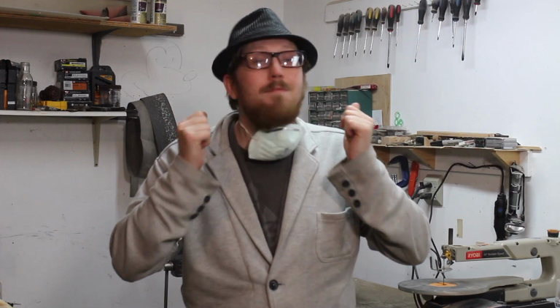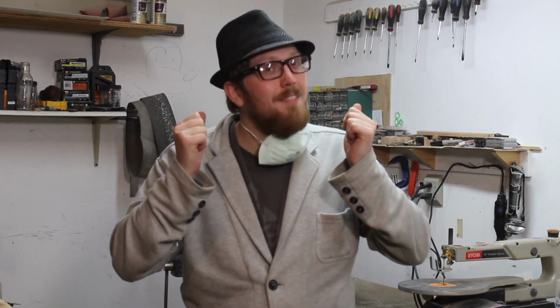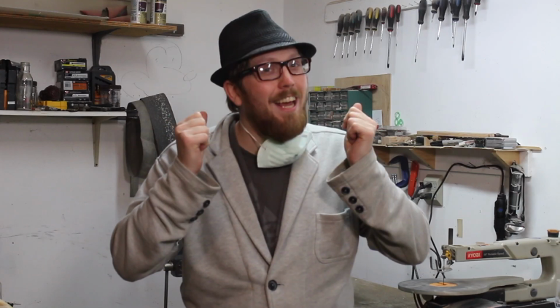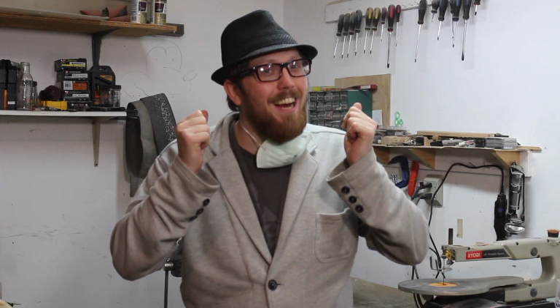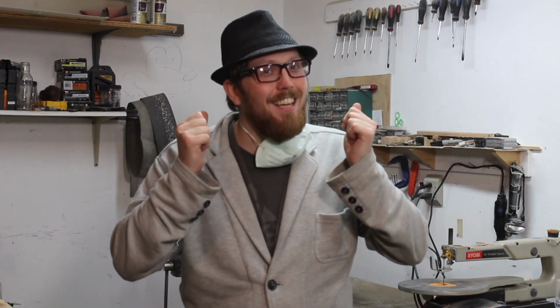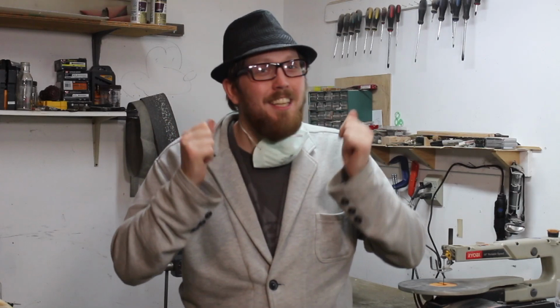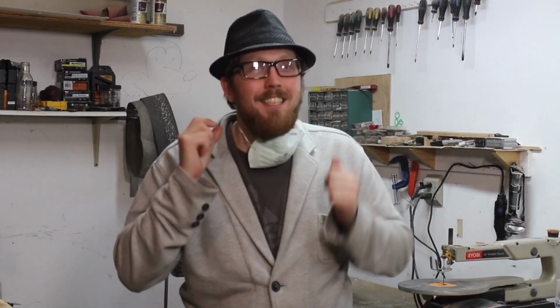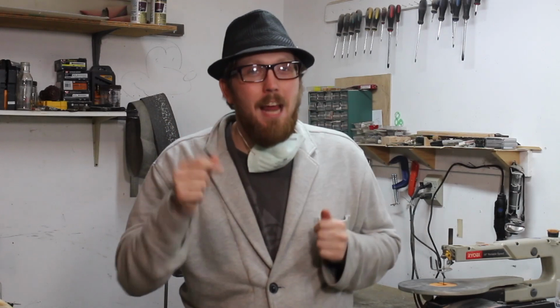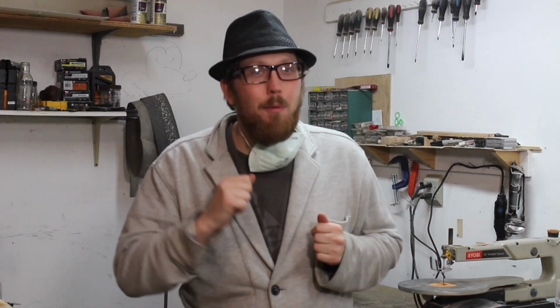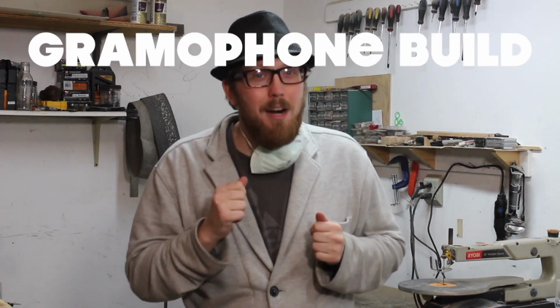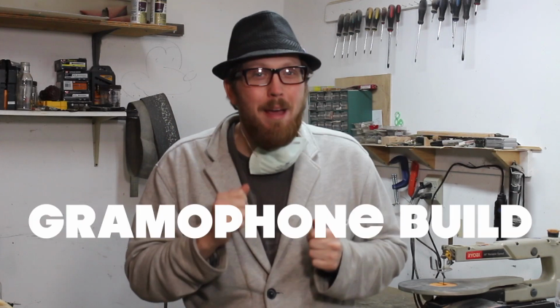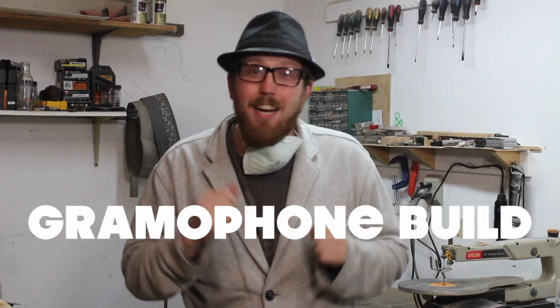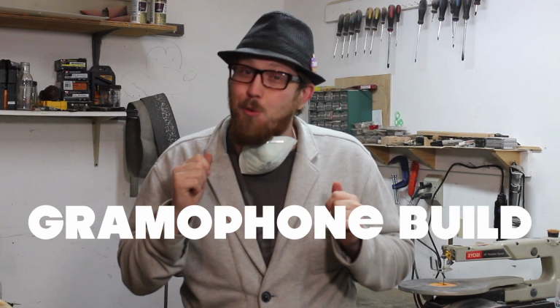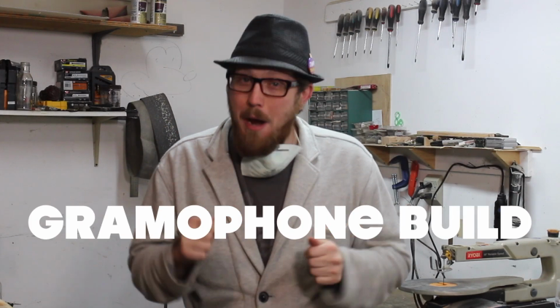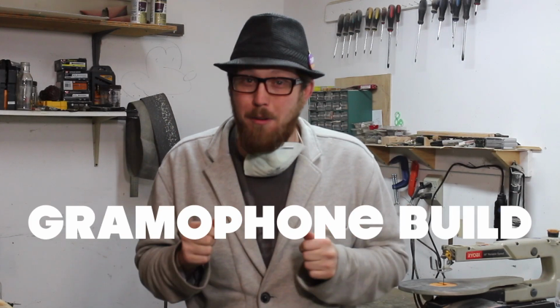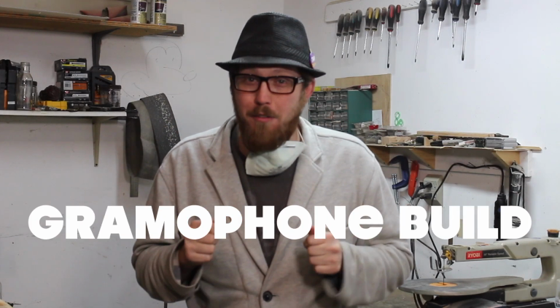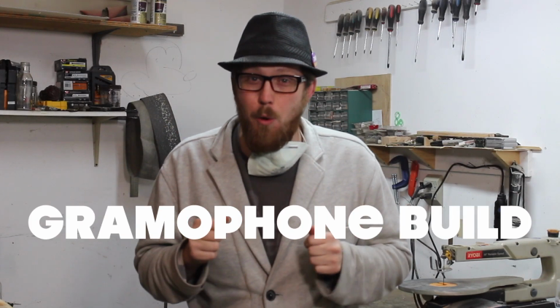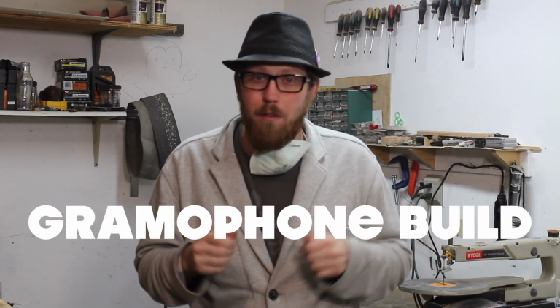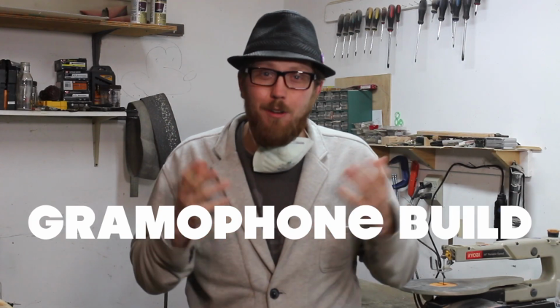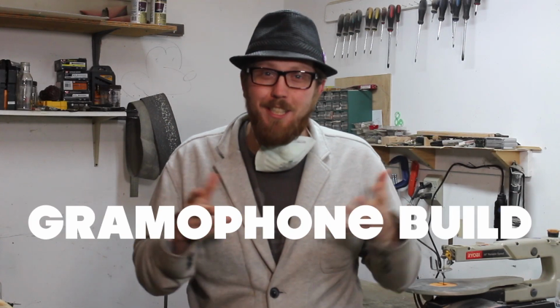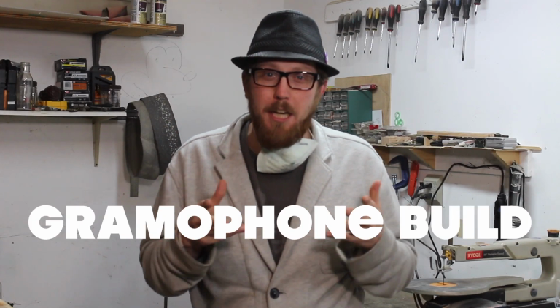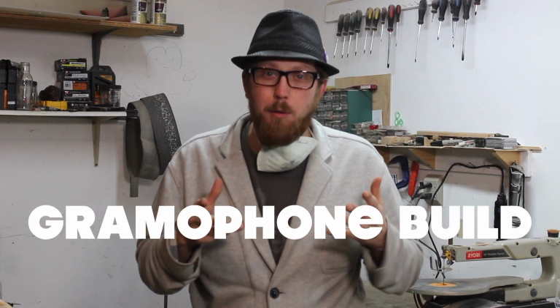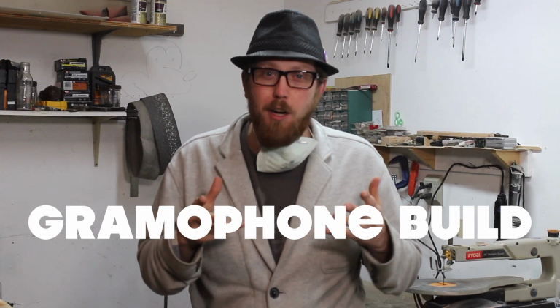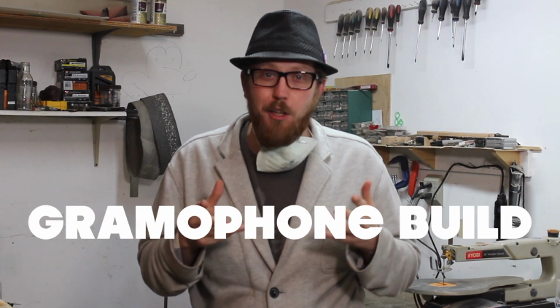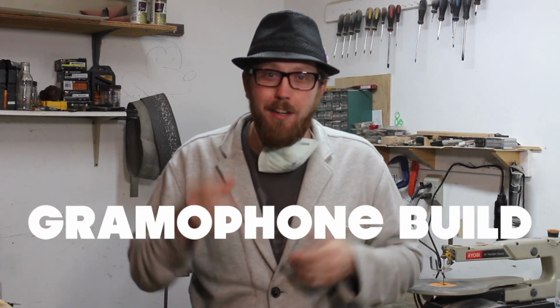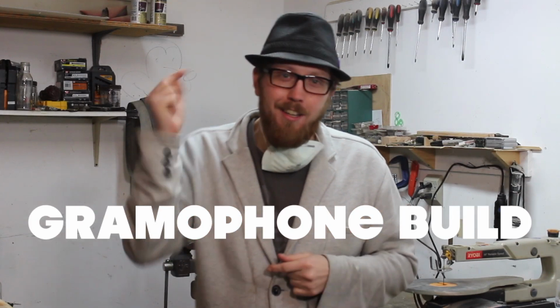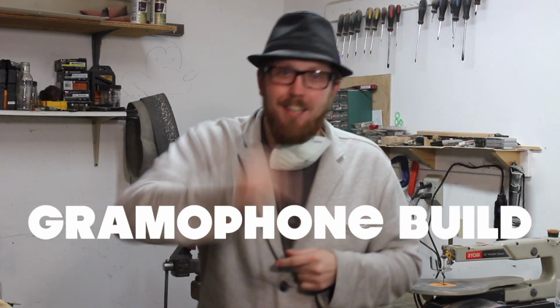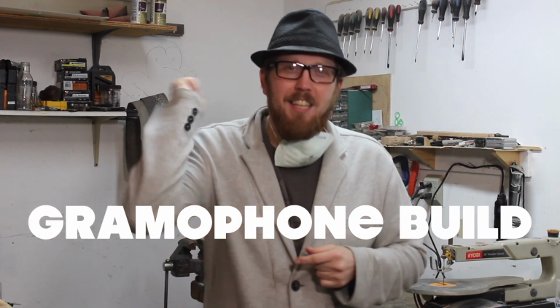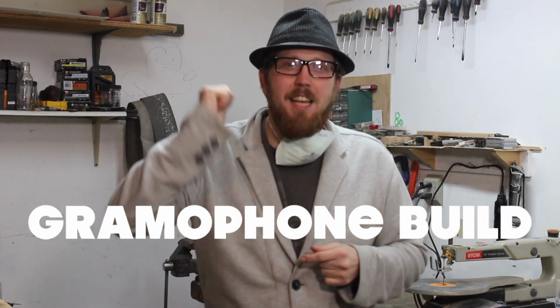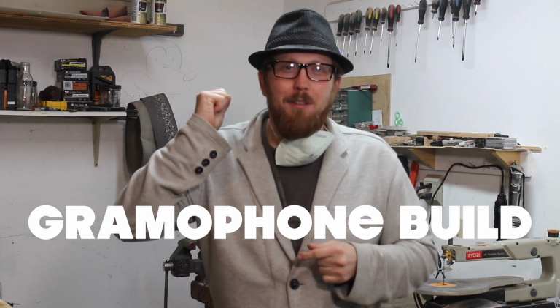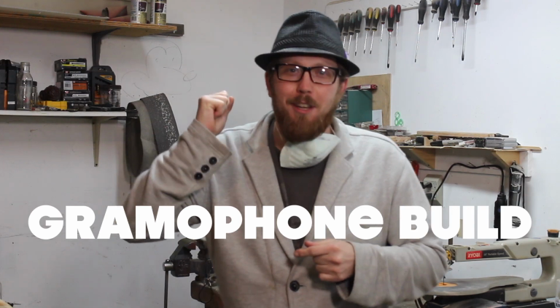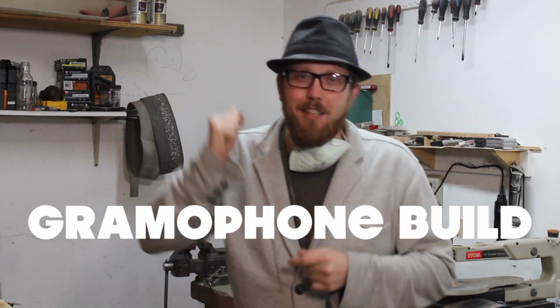Hey guys, today we're gonna make a gramophone for a stage production. Let's have a look.